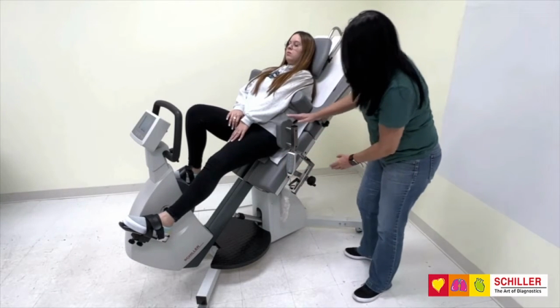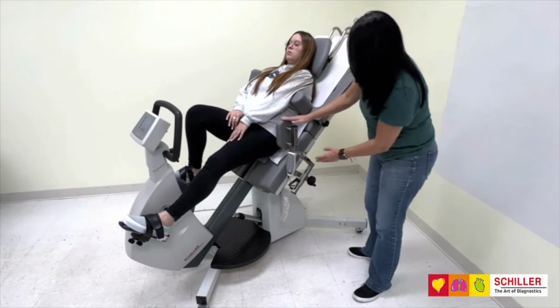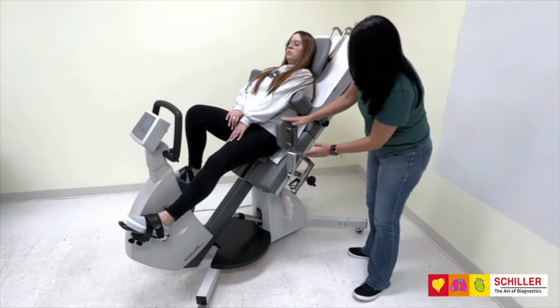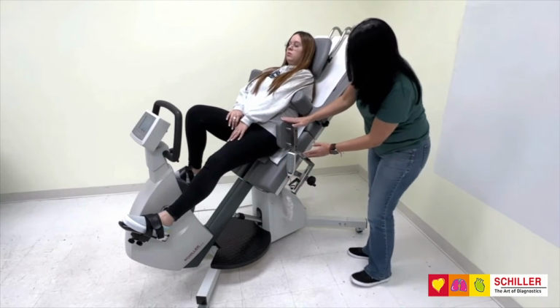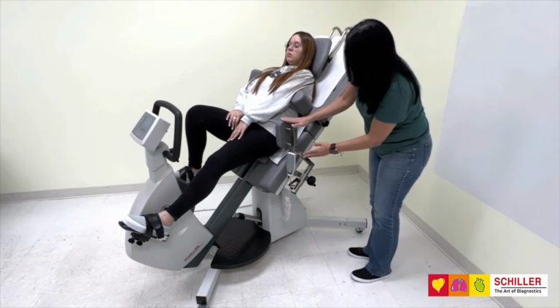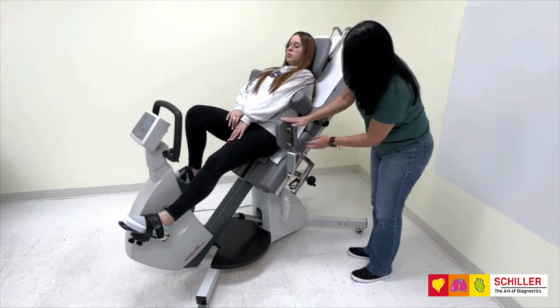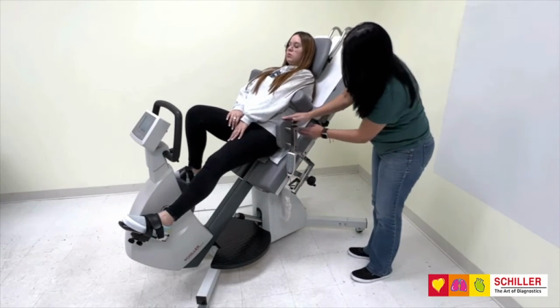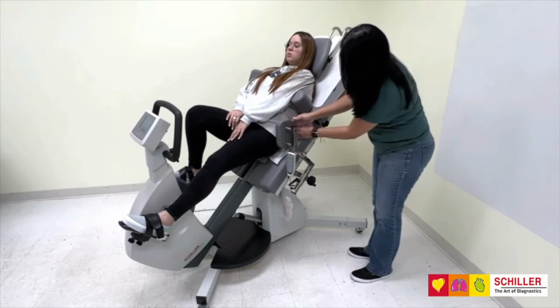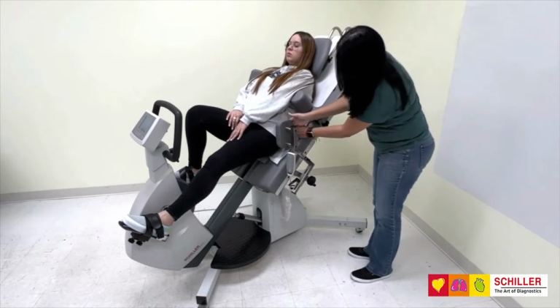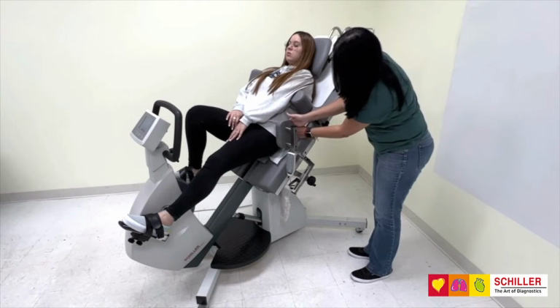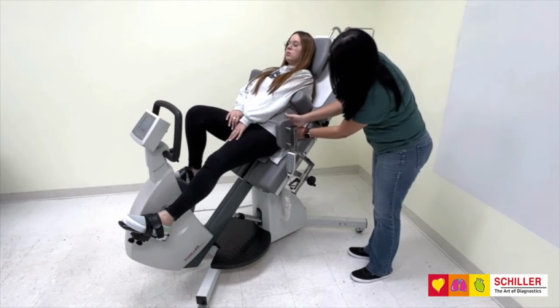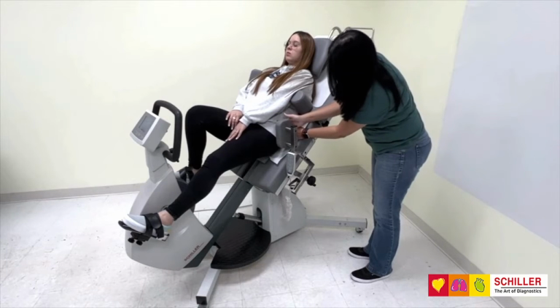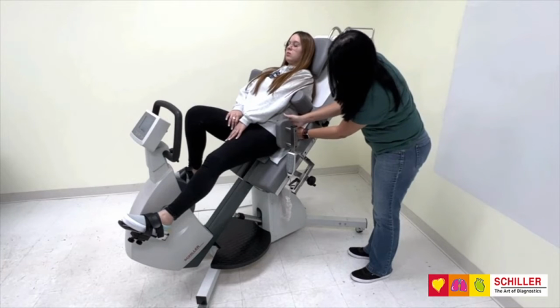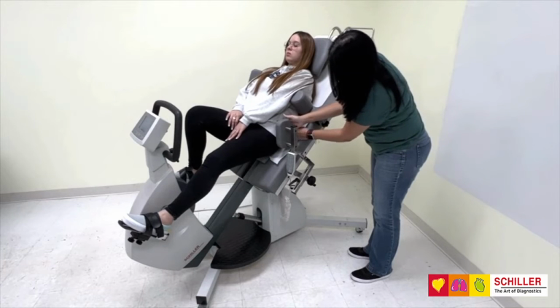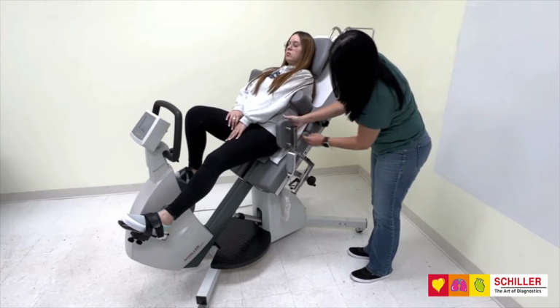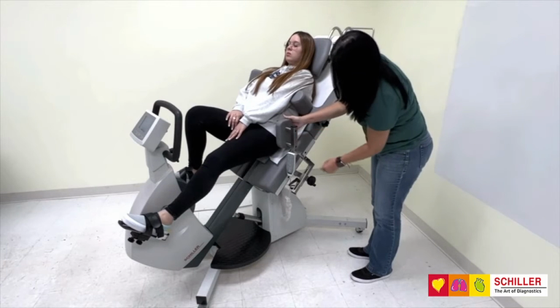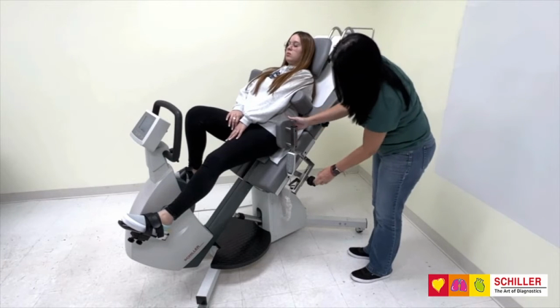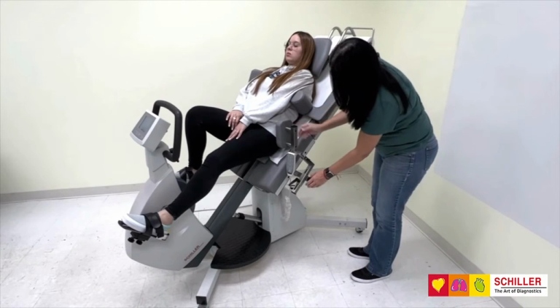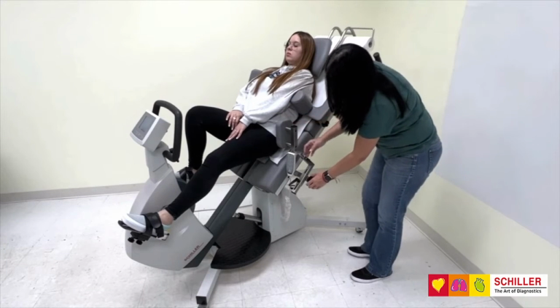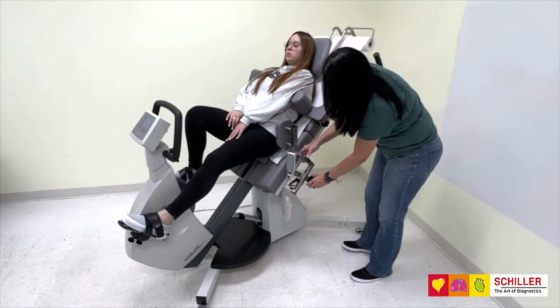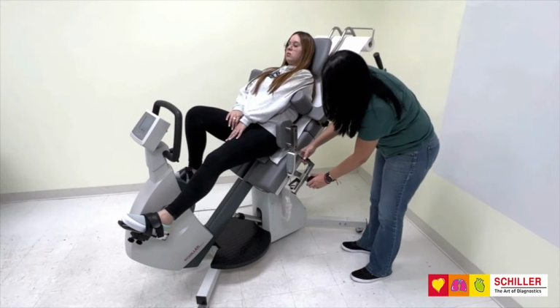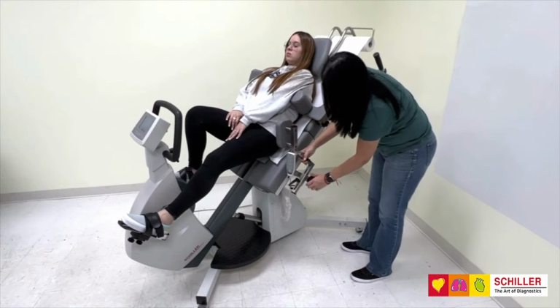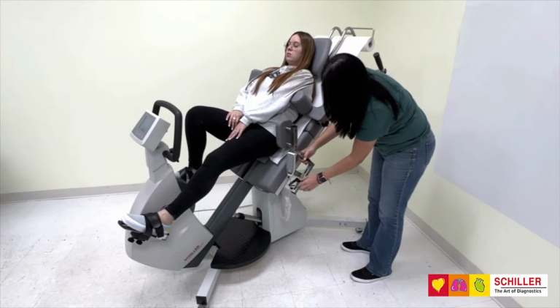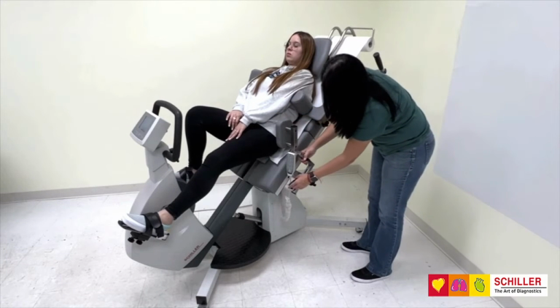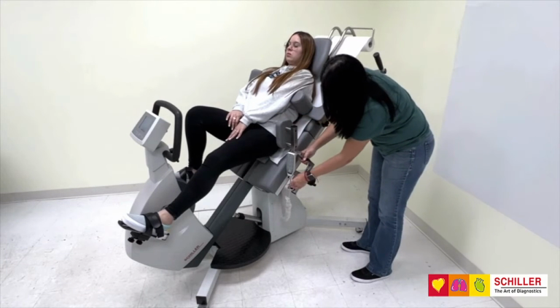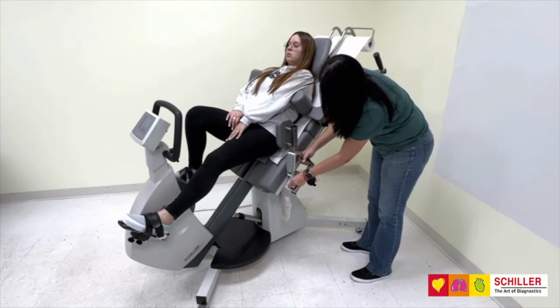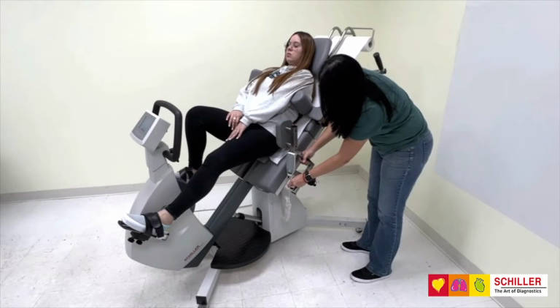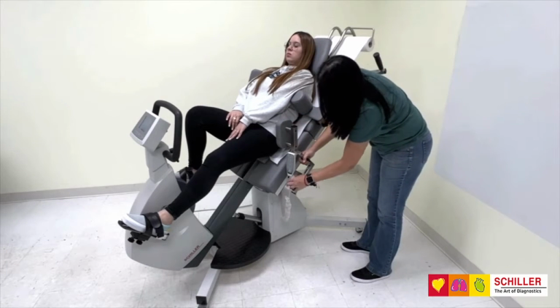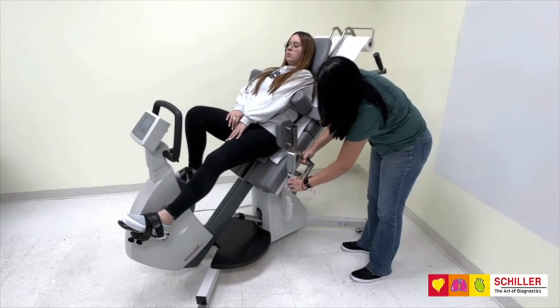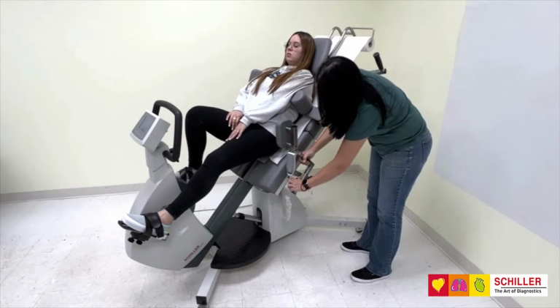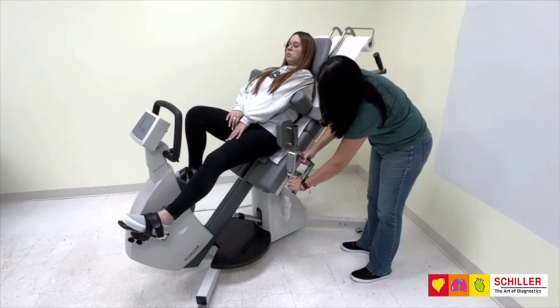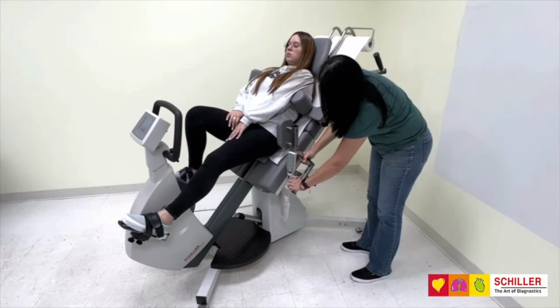The depth, height, and length of the hip support can be adjusted individually for each patient.